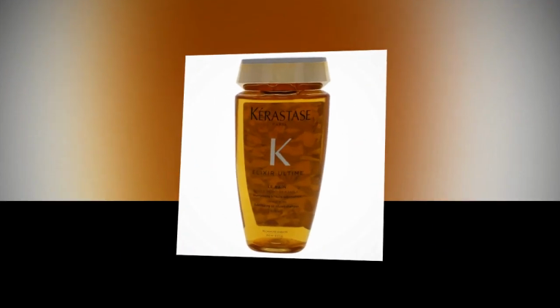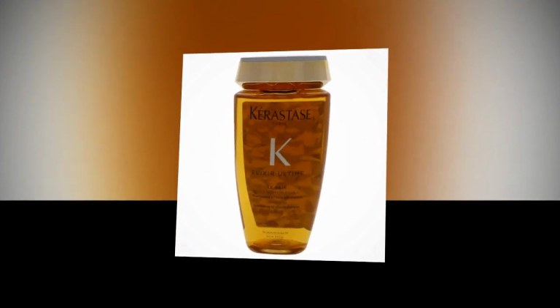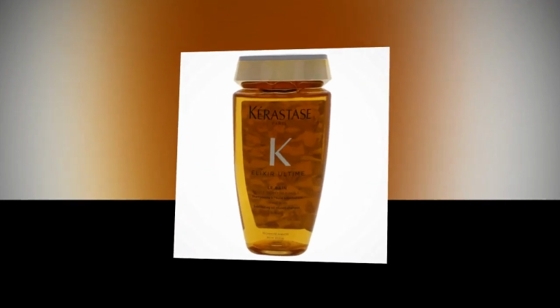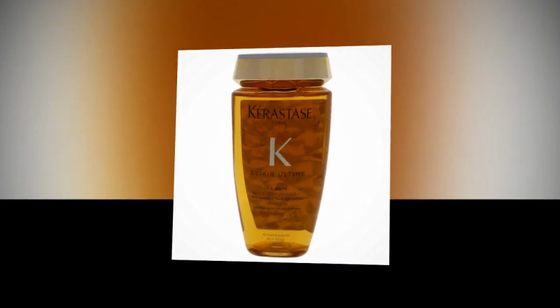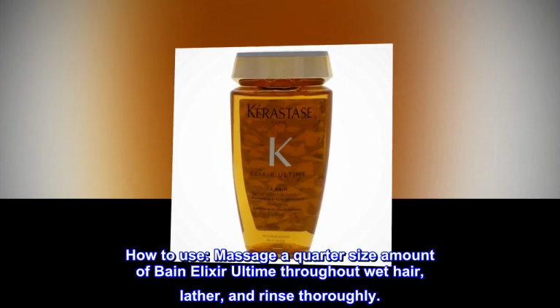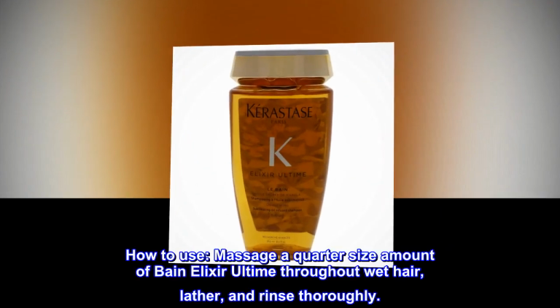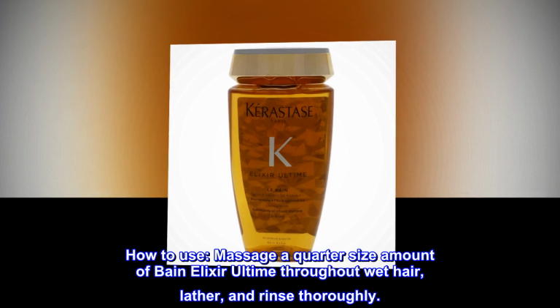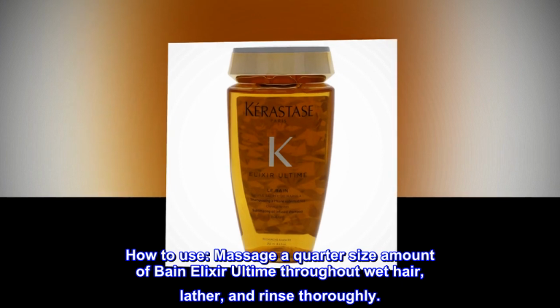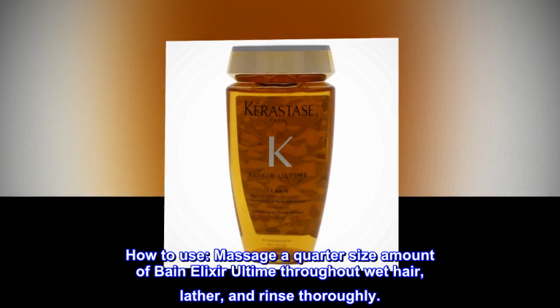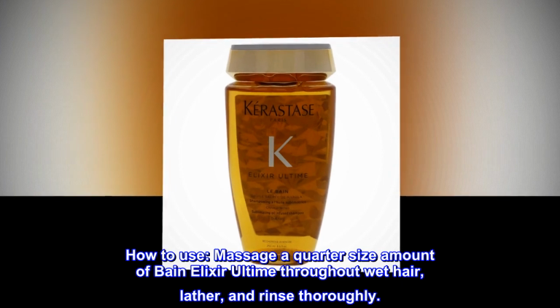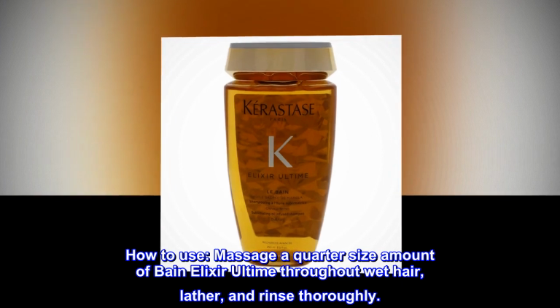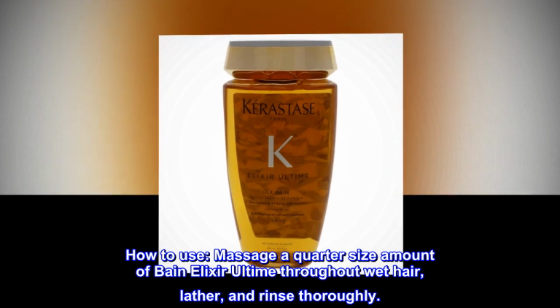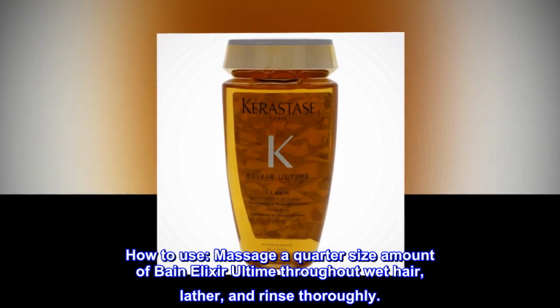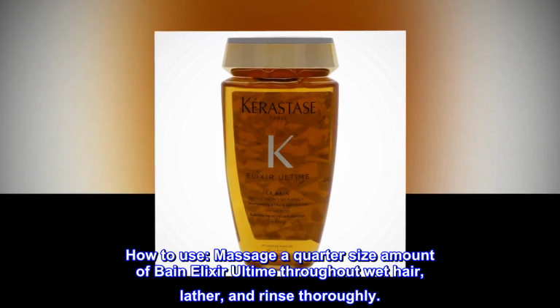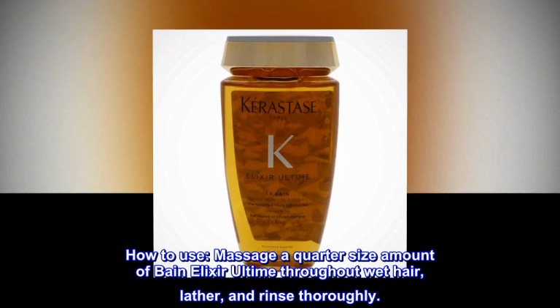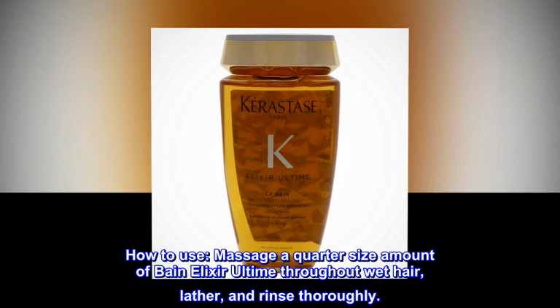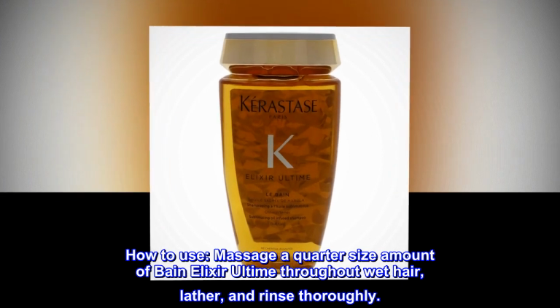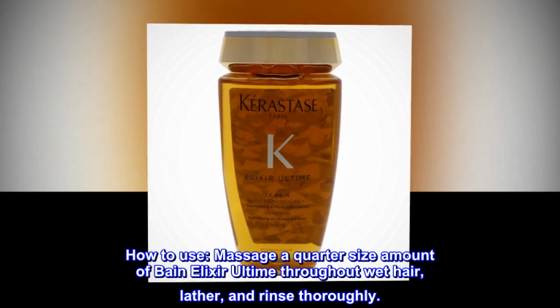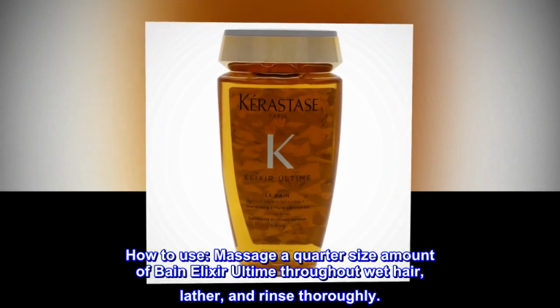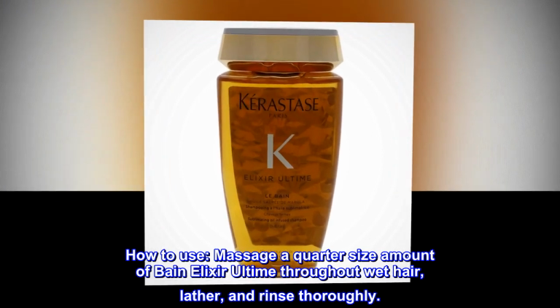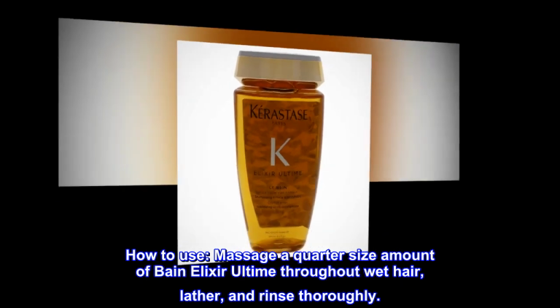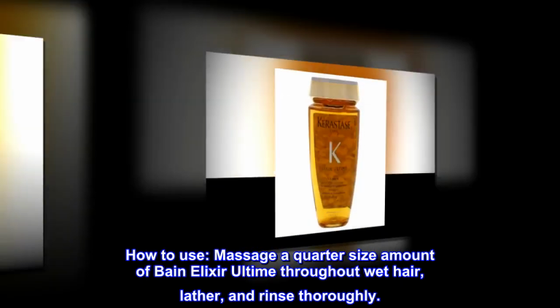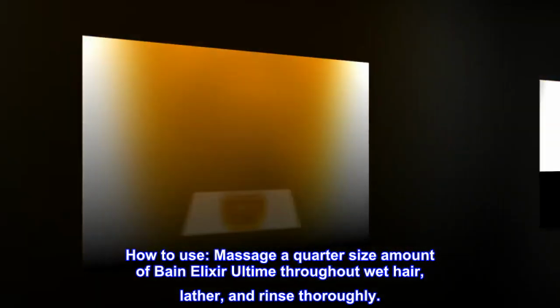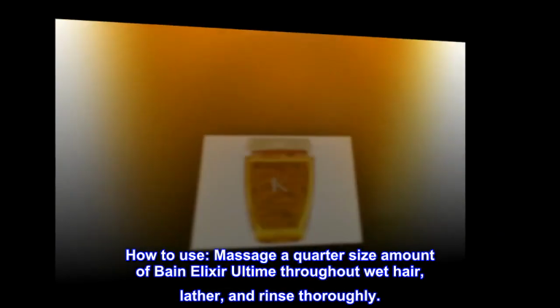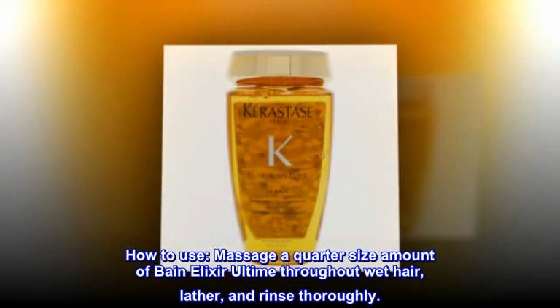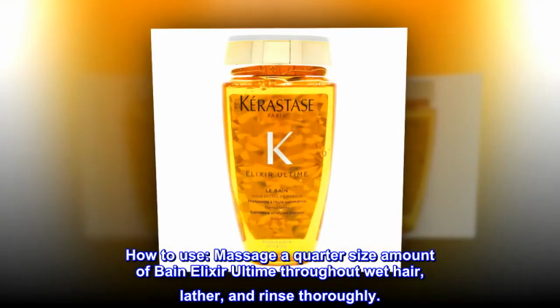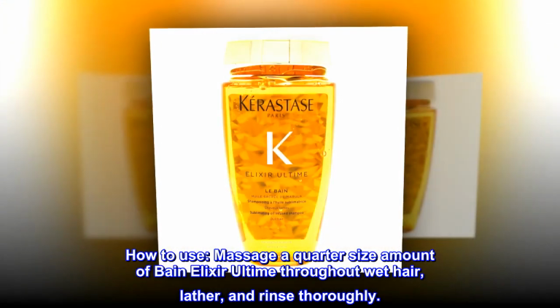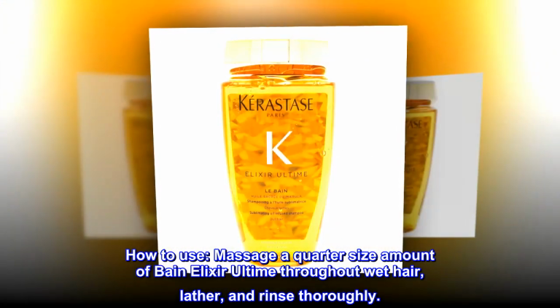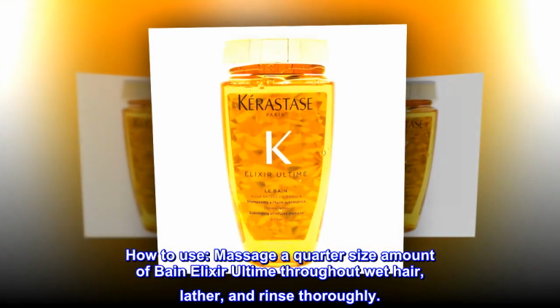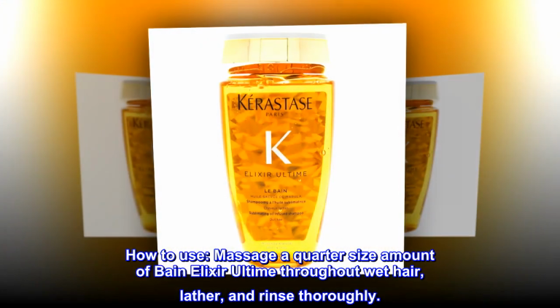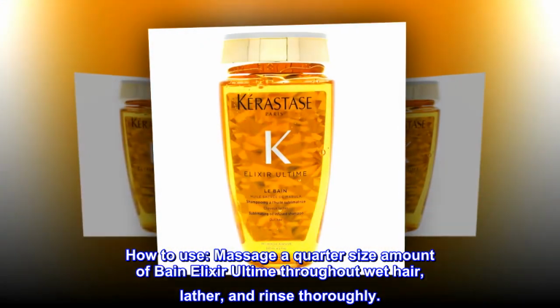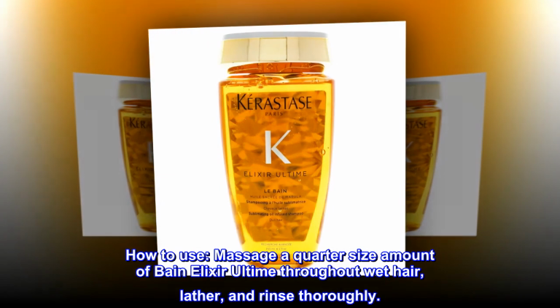How to use: Massage a quarter-size amount of Bain Elixir Ultime throughout wet hair, lather, and rinse thoroughly.